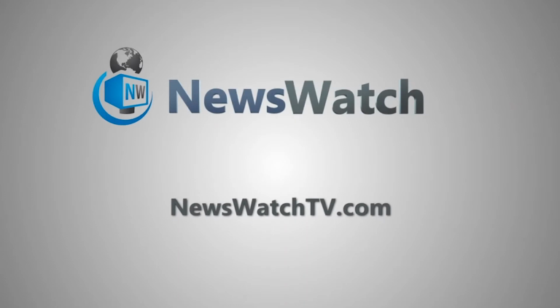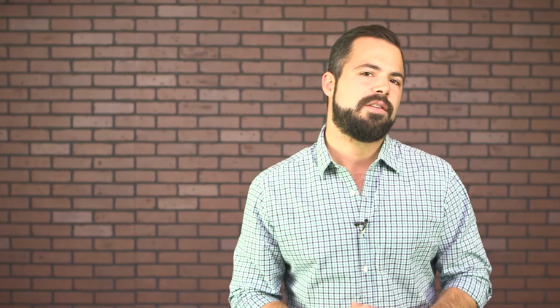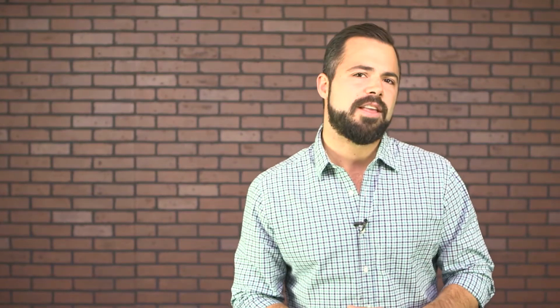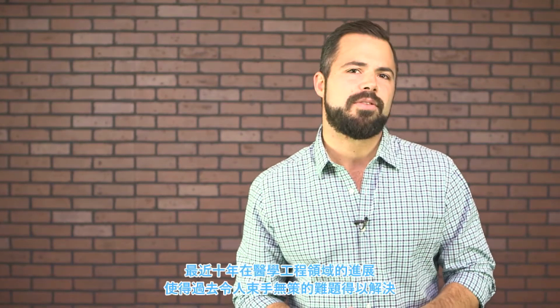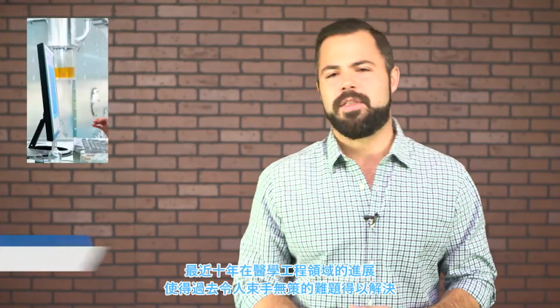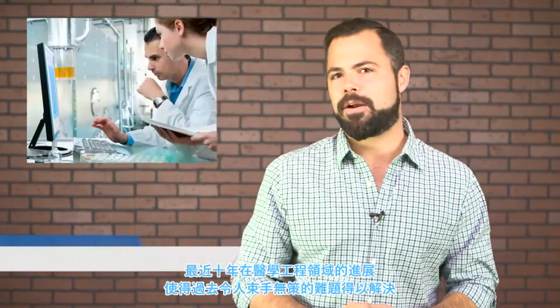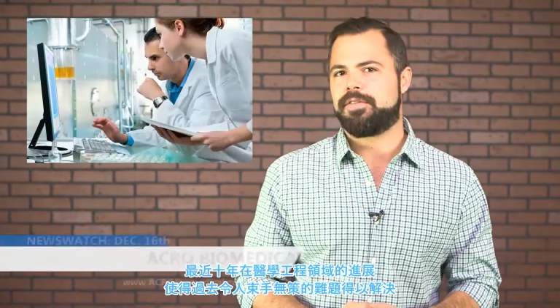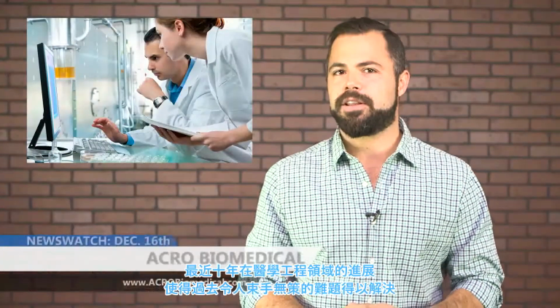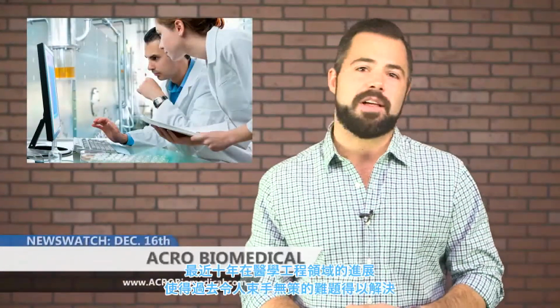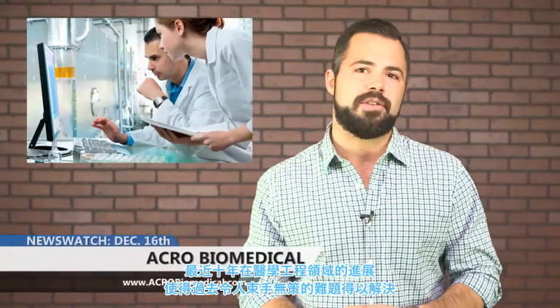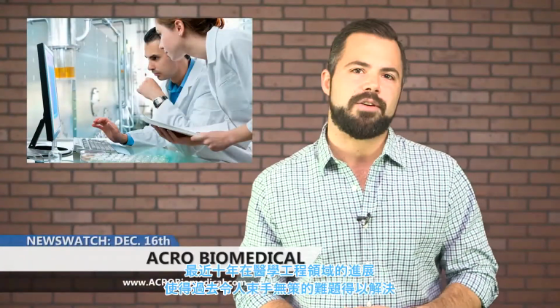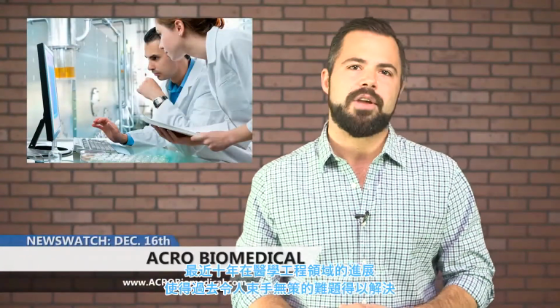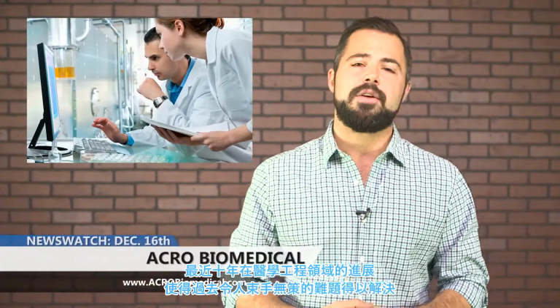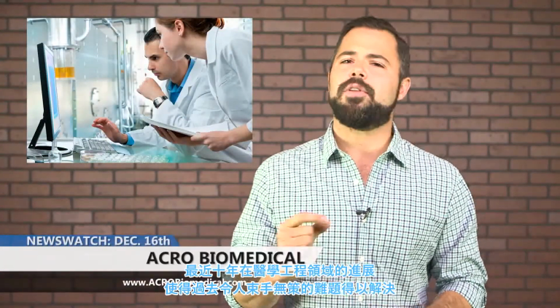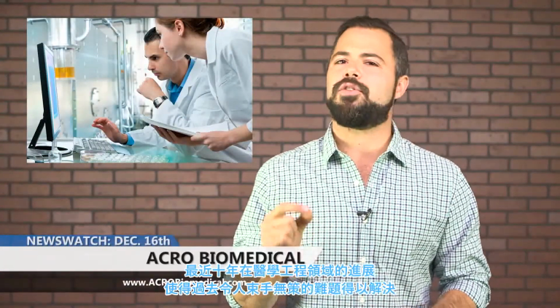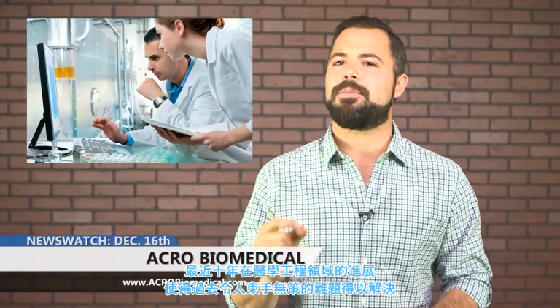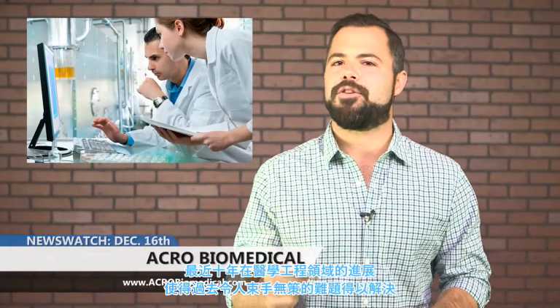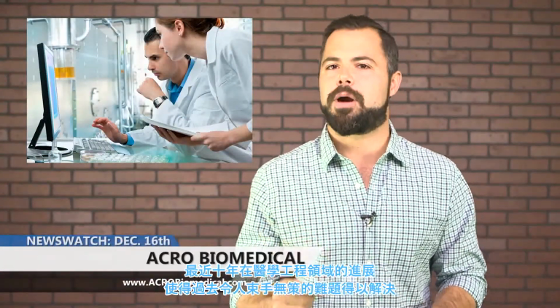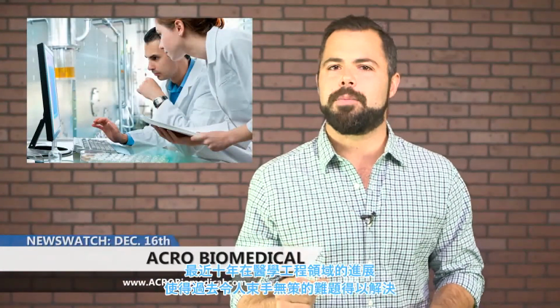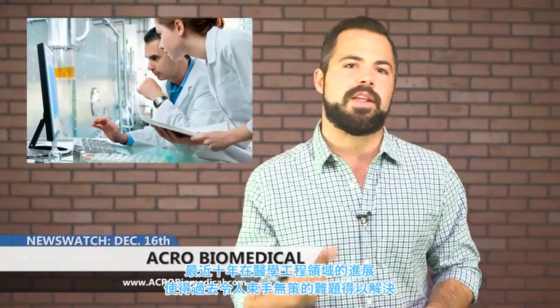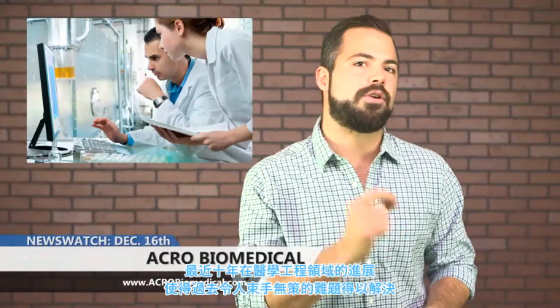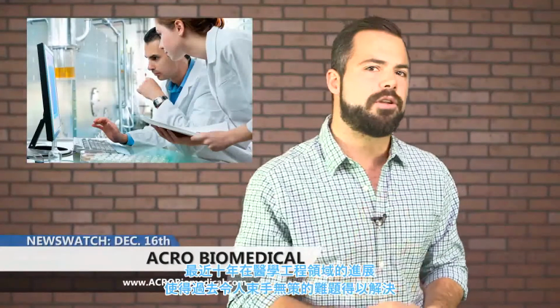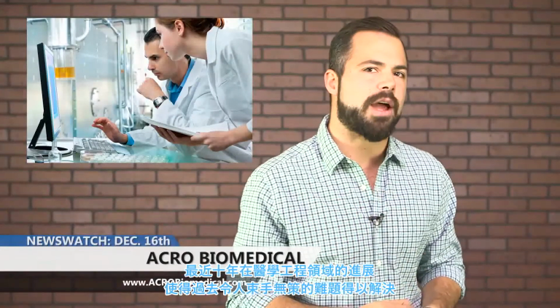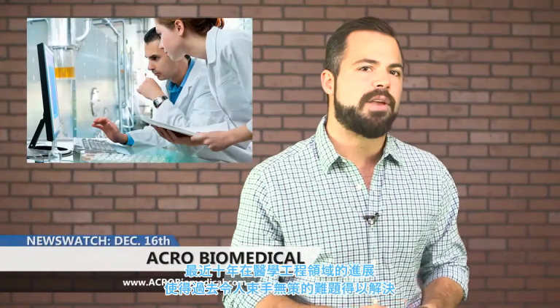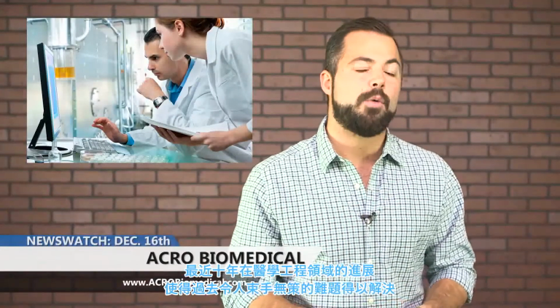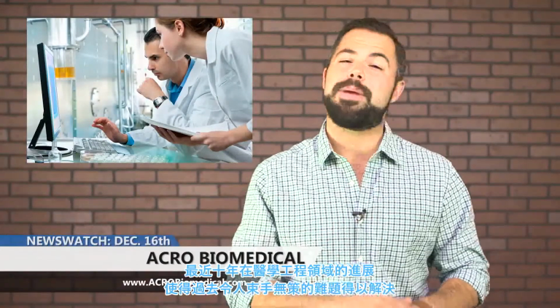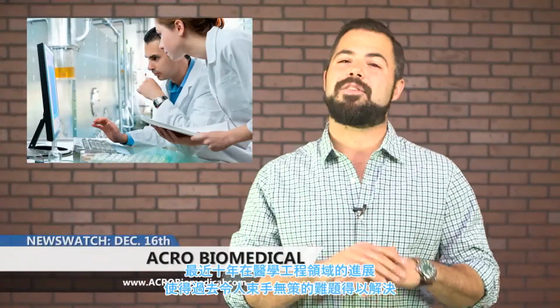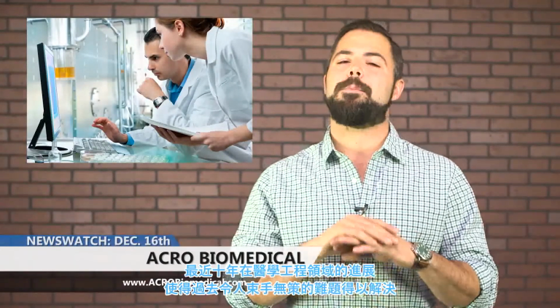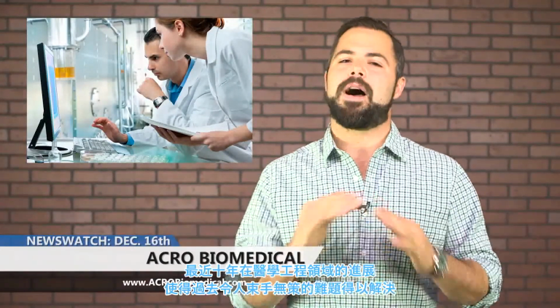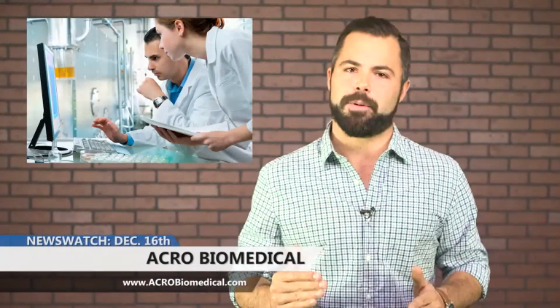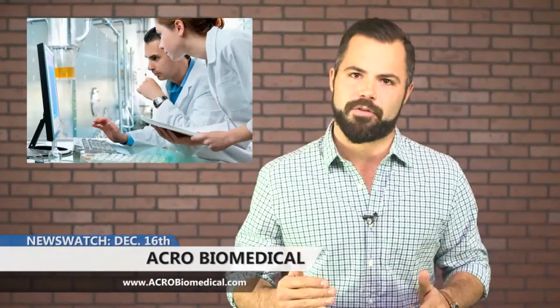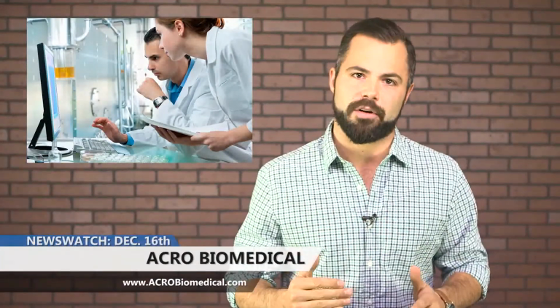With advancements in the medical field in the last 10 years, there are solutions to major problems that in earlier times would have been next to impossible to solve.